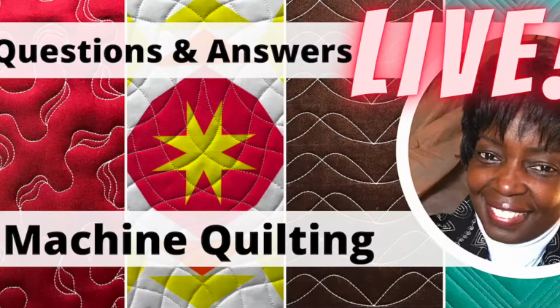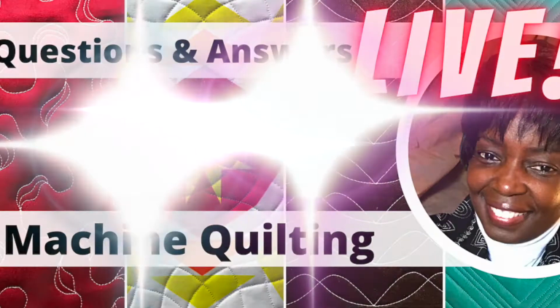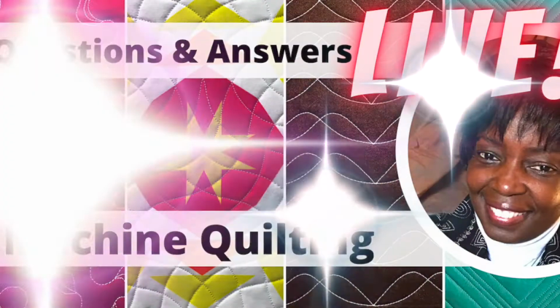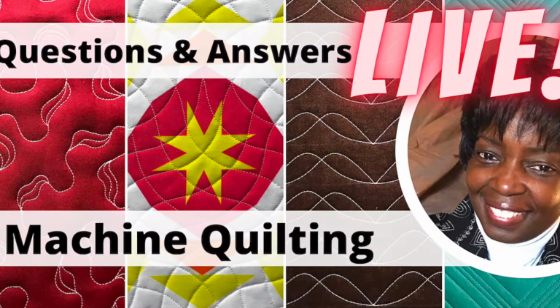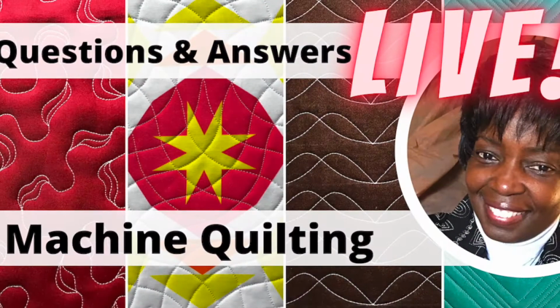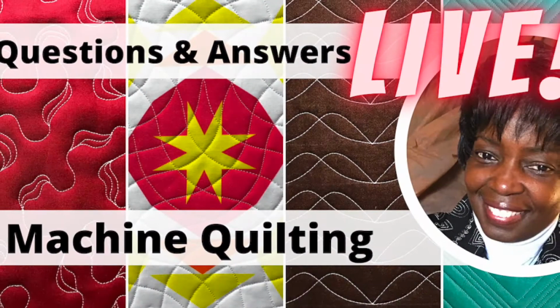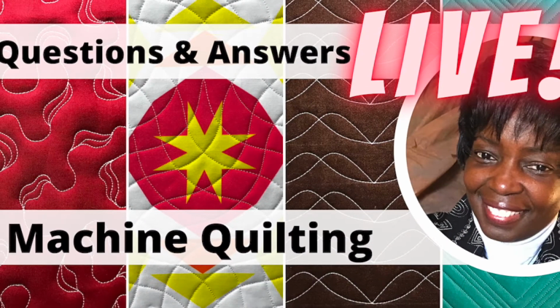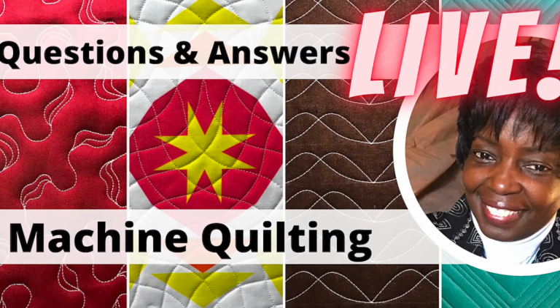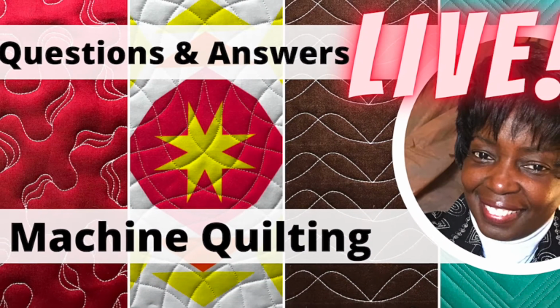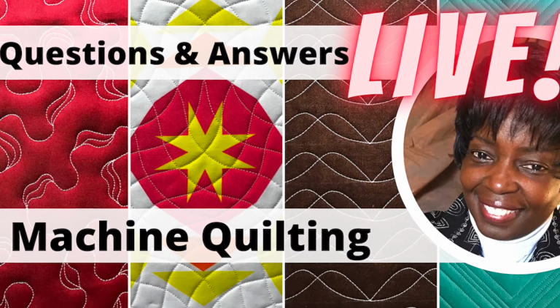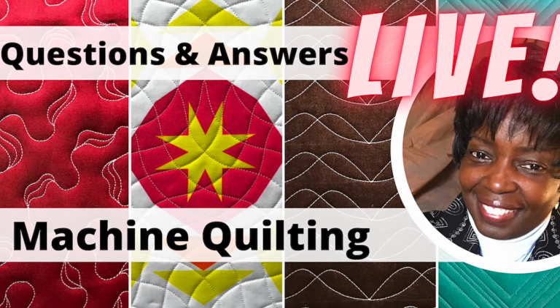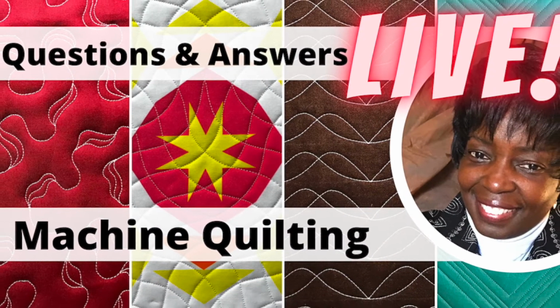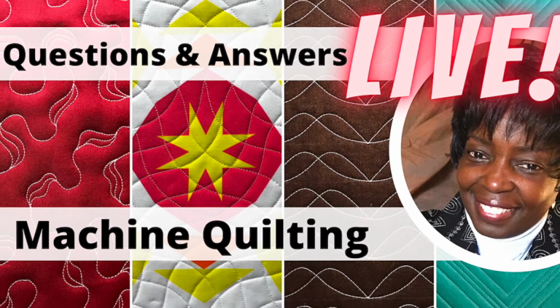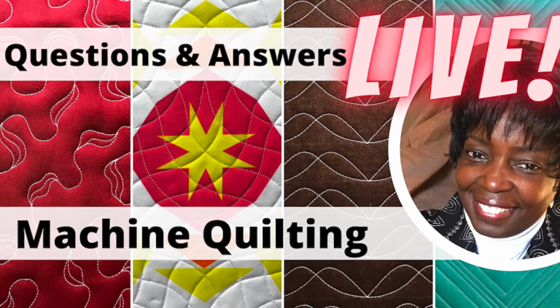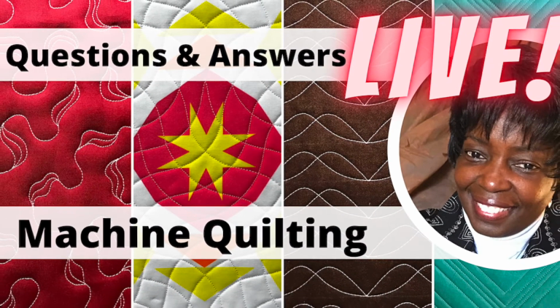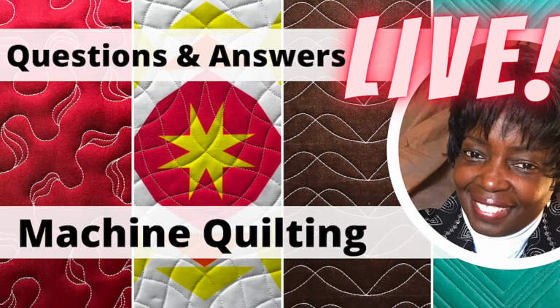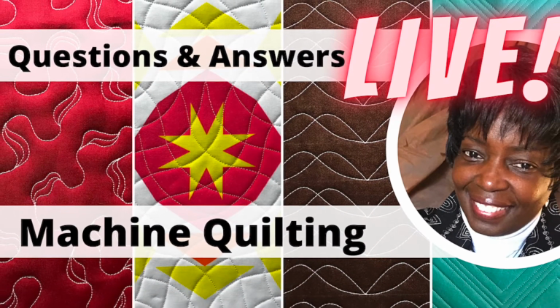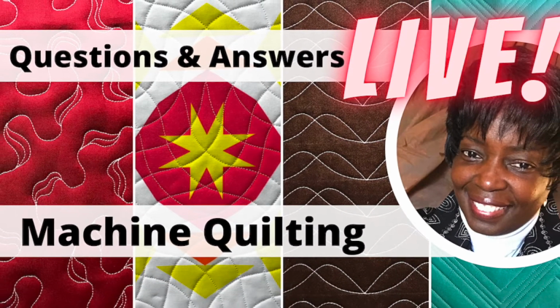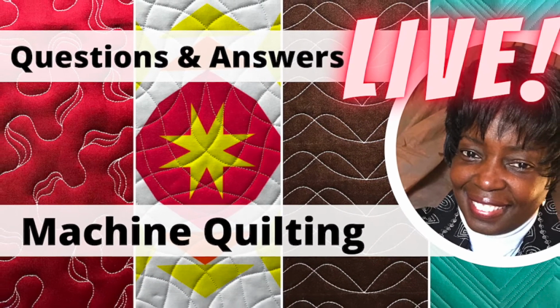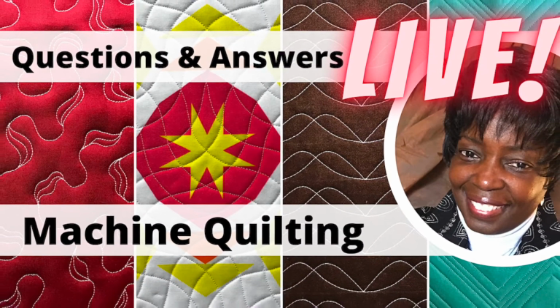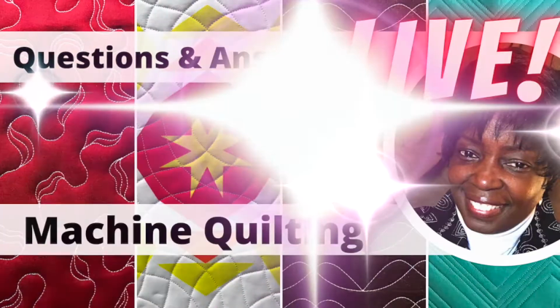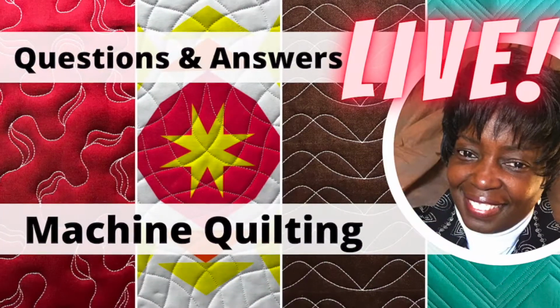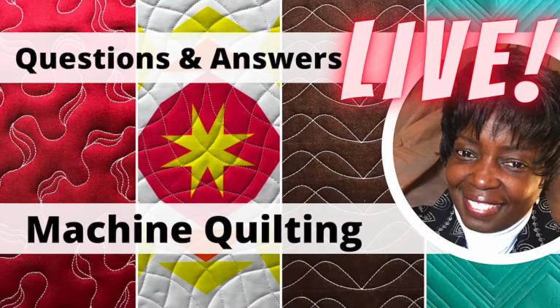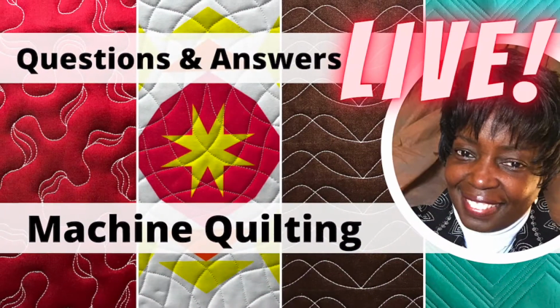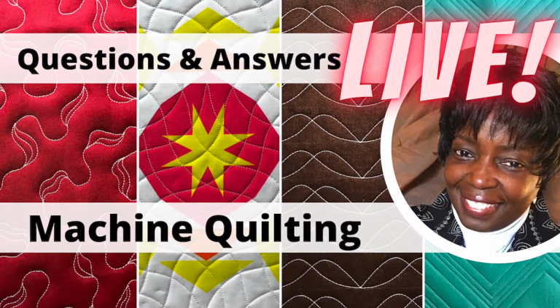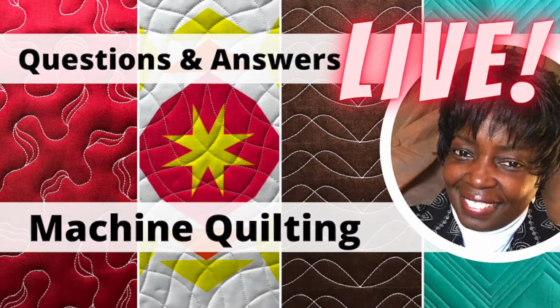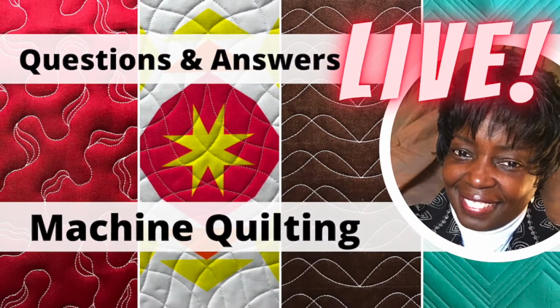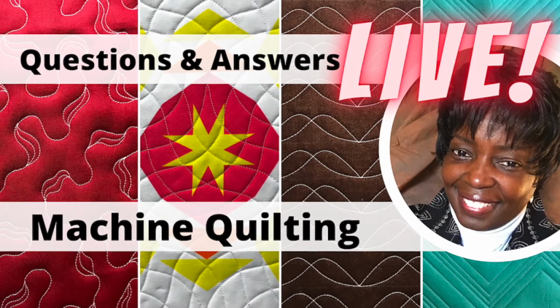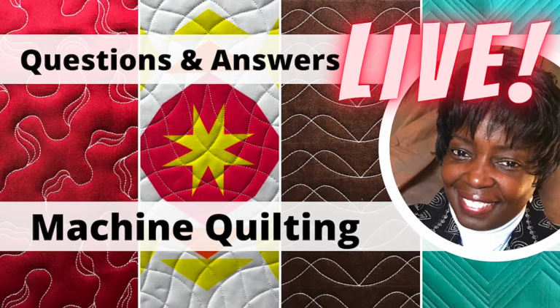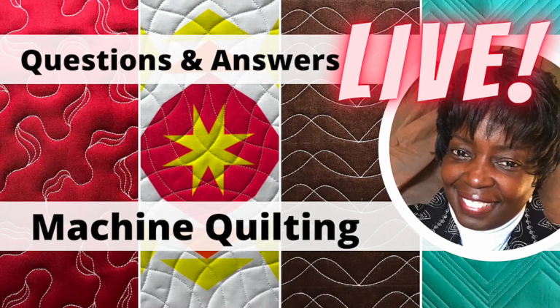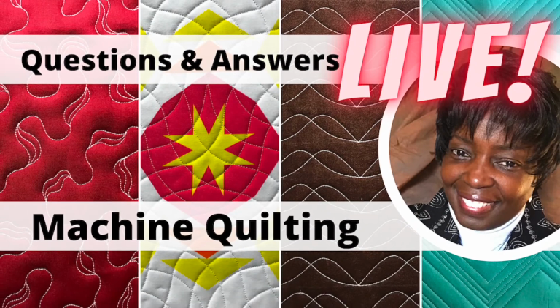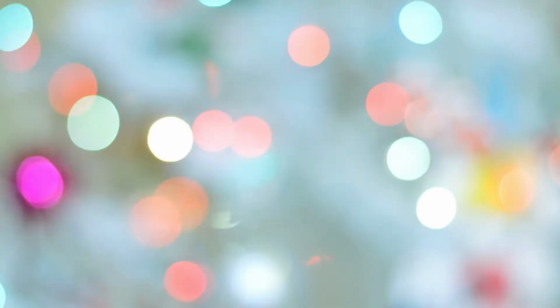Just for you, here's a Quilt Conversations Live Q&A highlight.